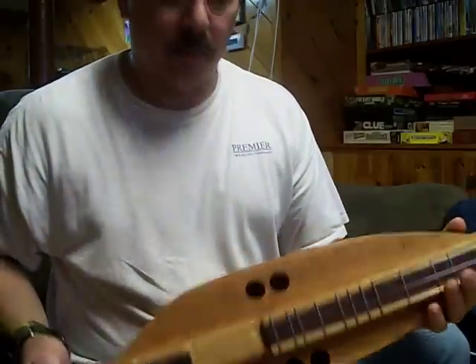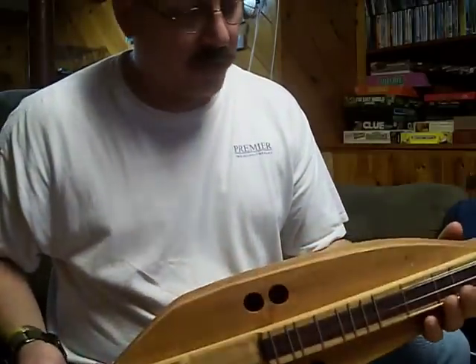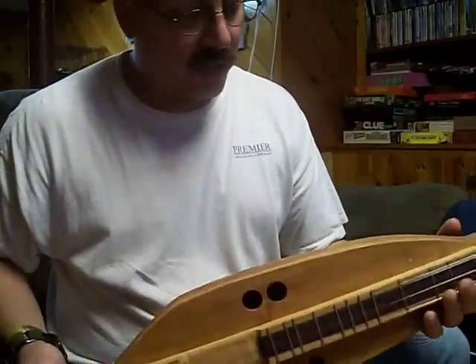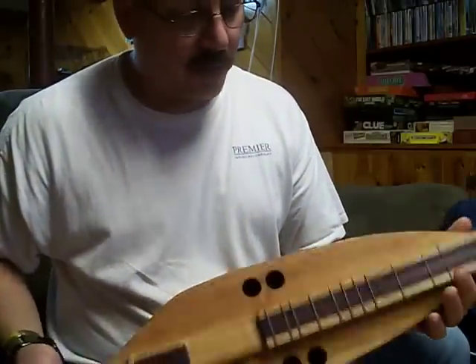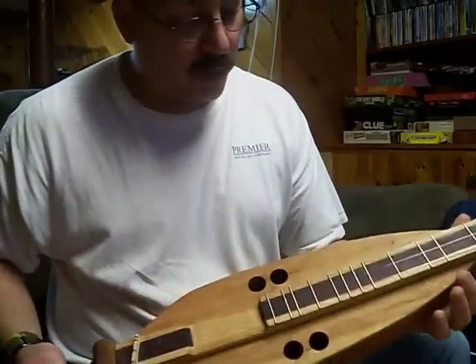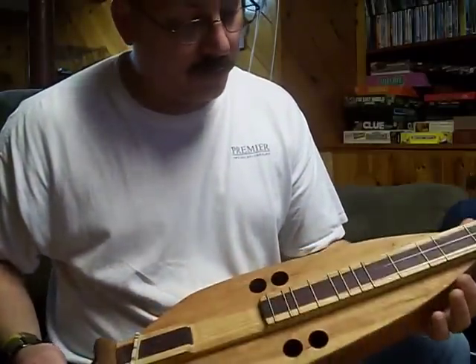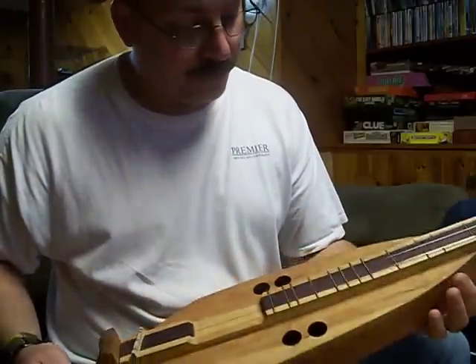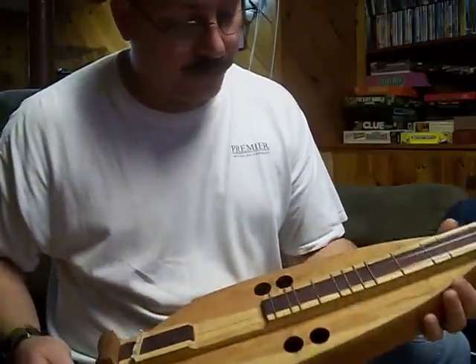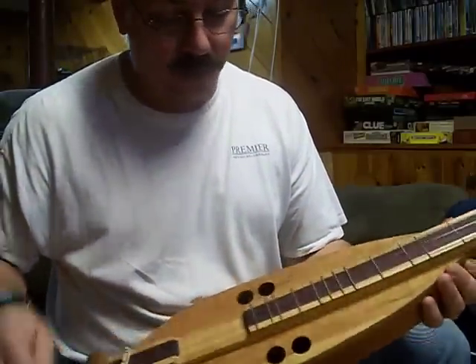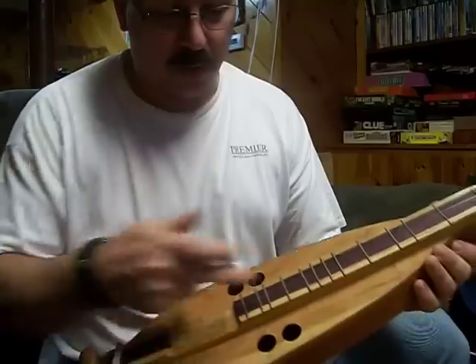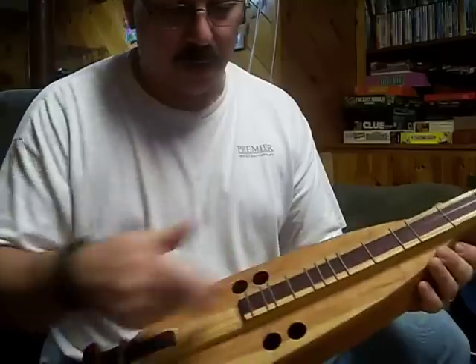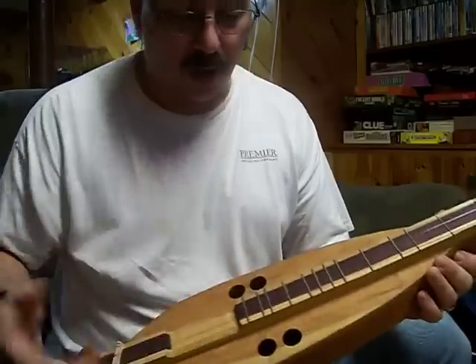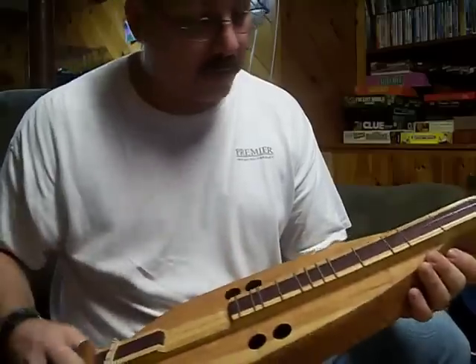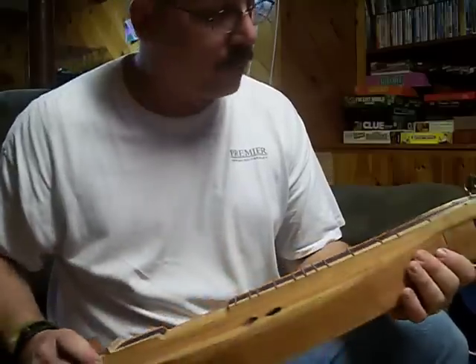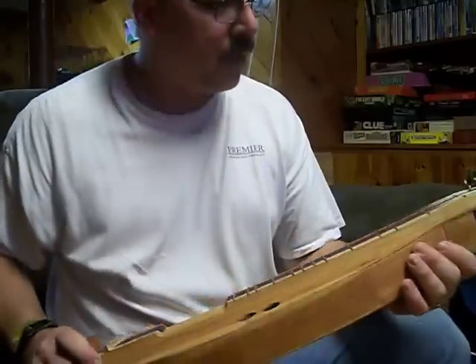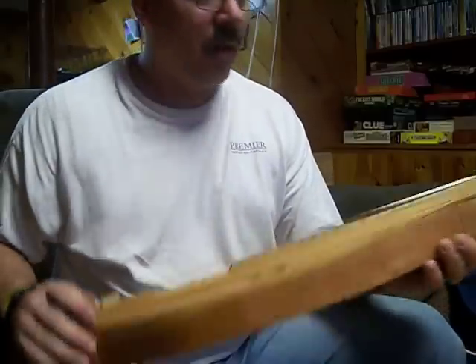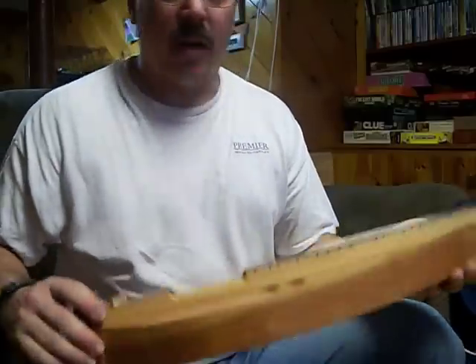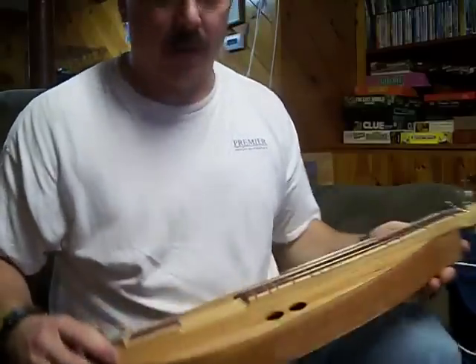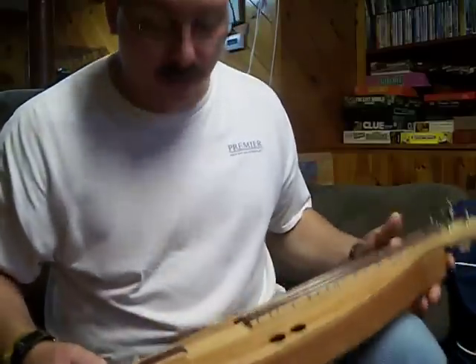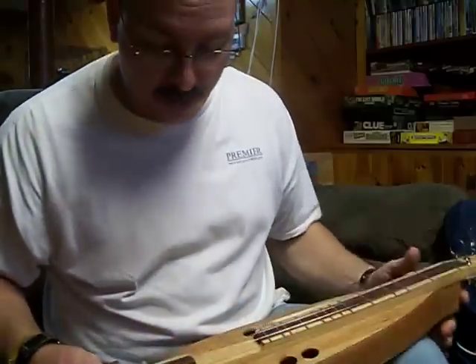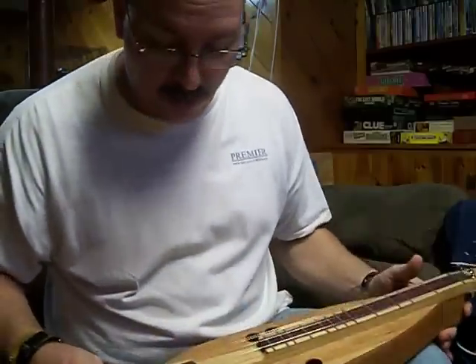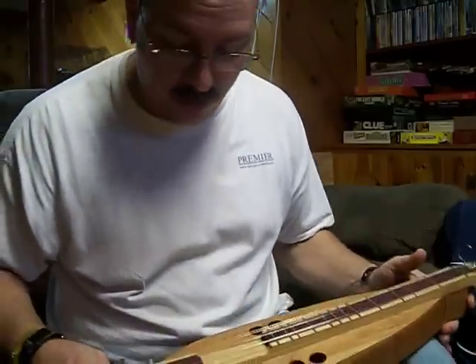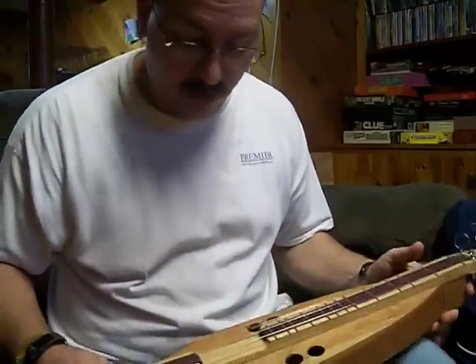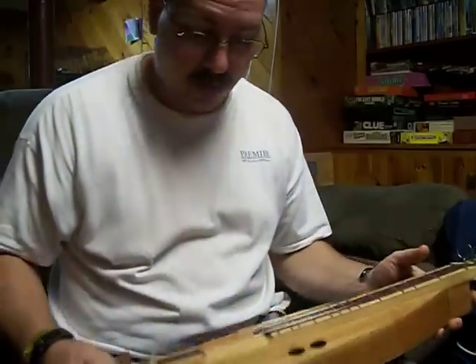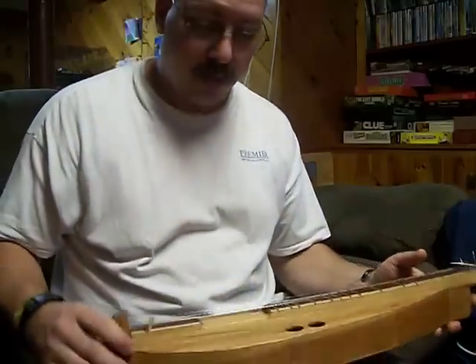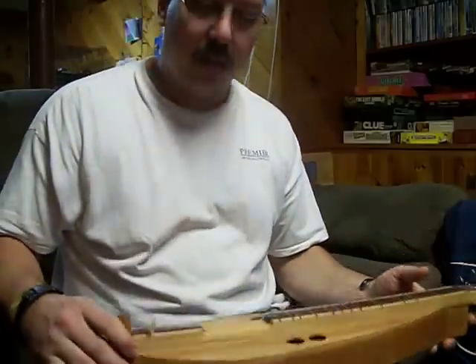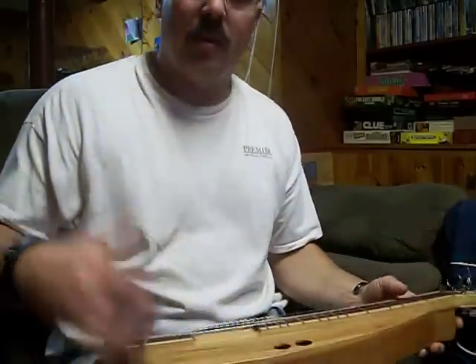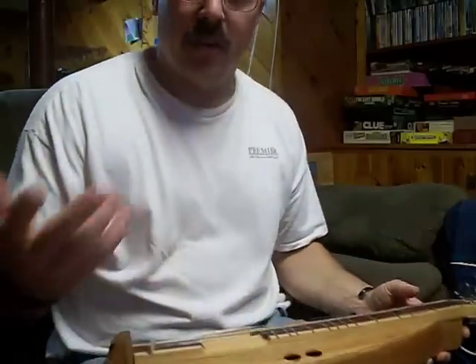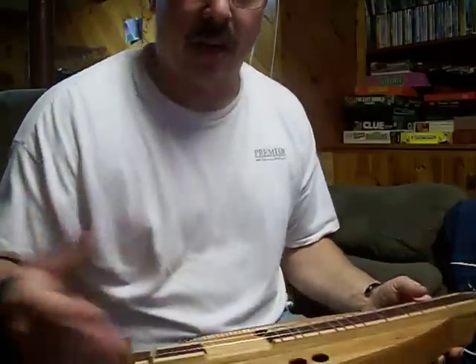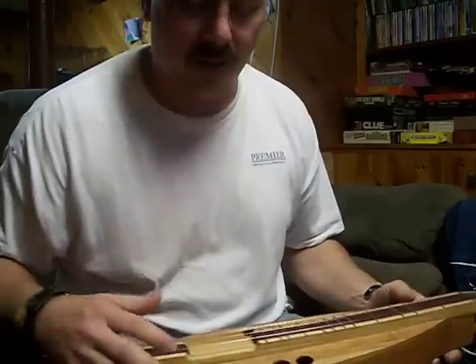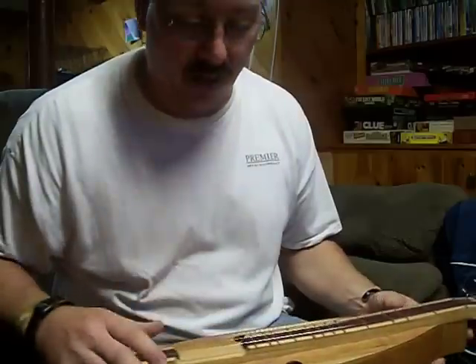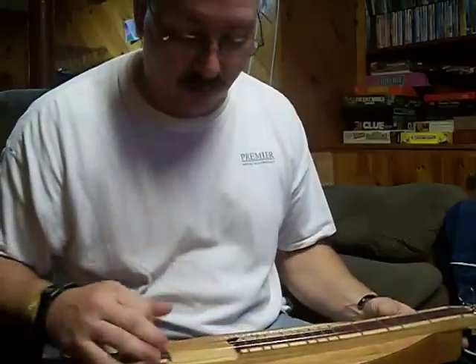Mostly cherry wood, some purple heart. Anyway, I wanted to let you hear how it sounded.